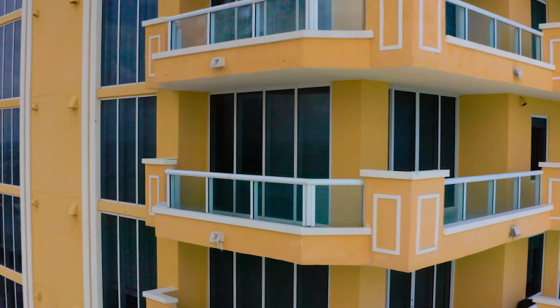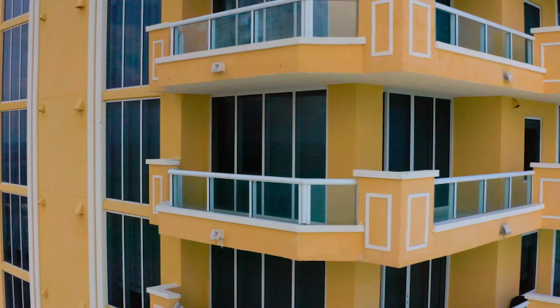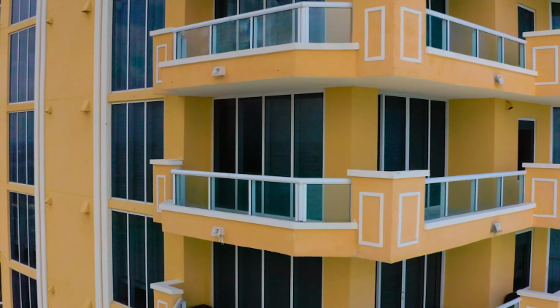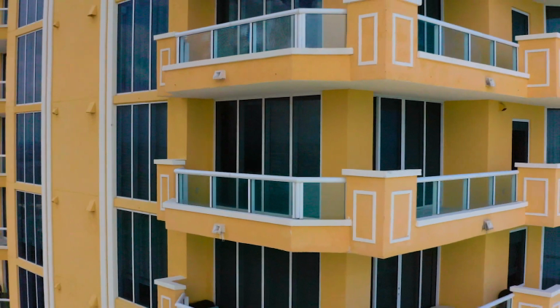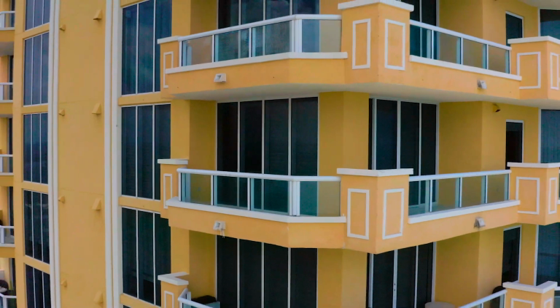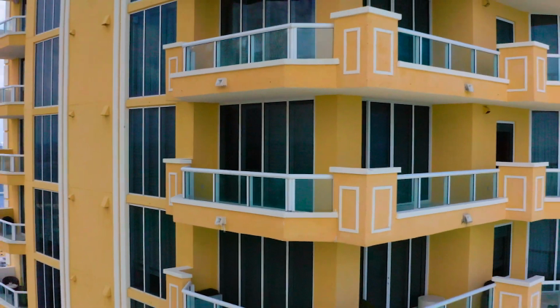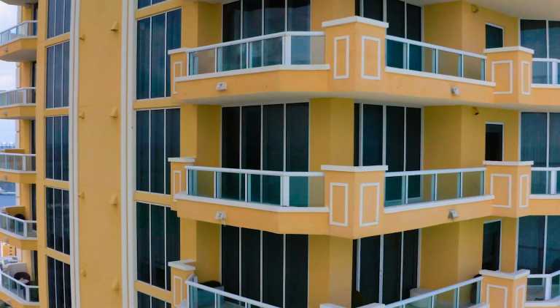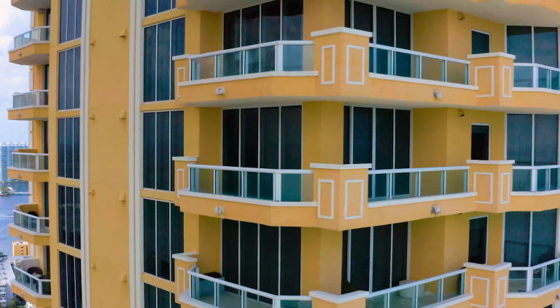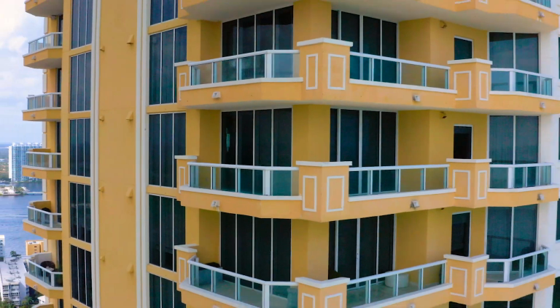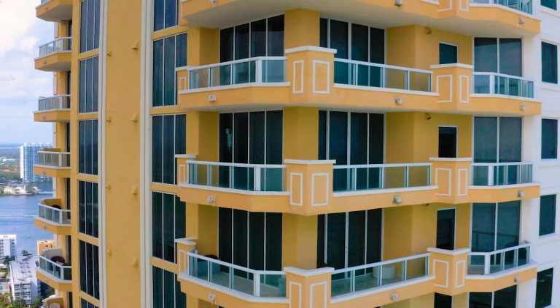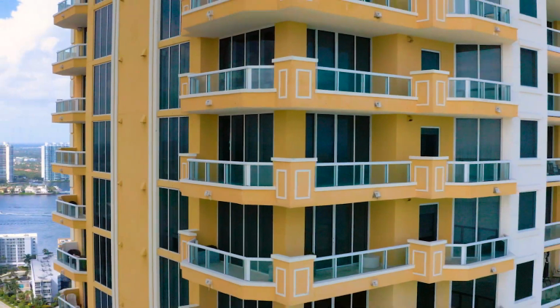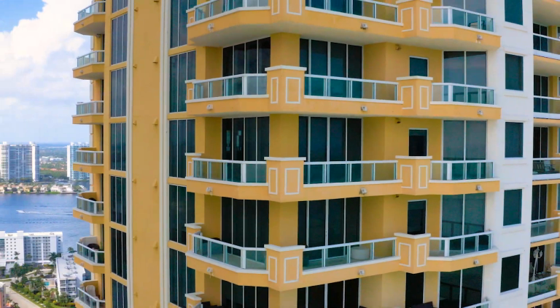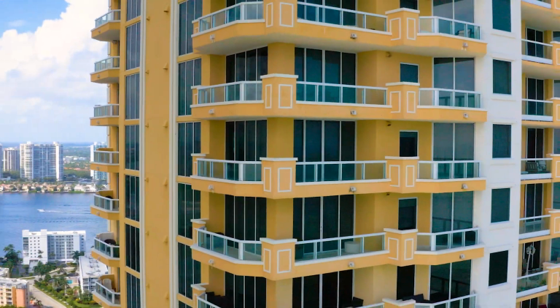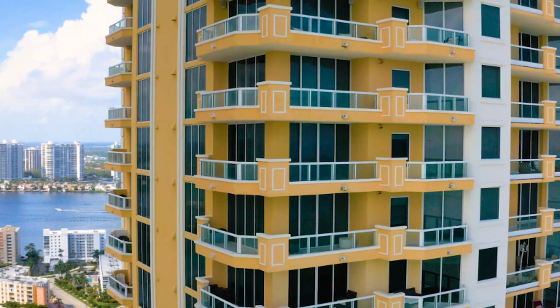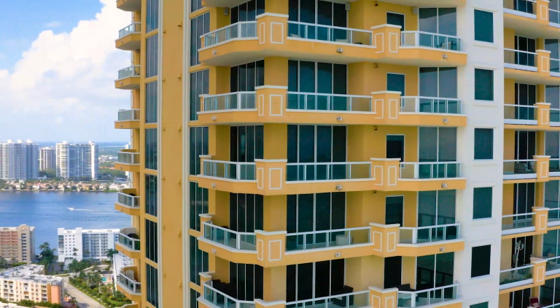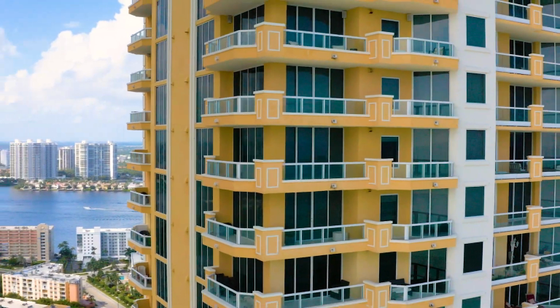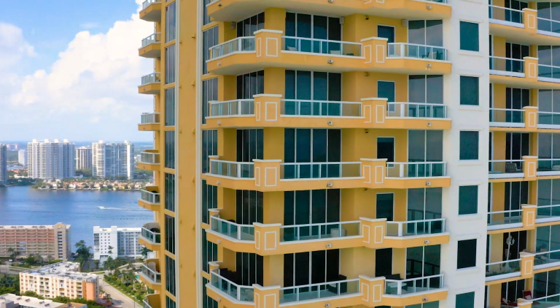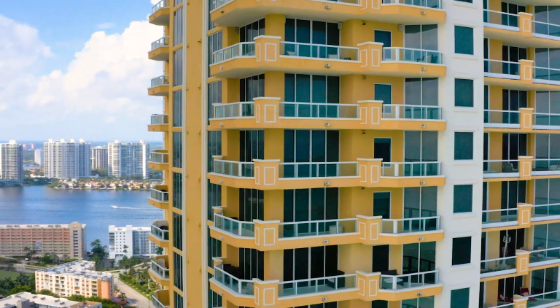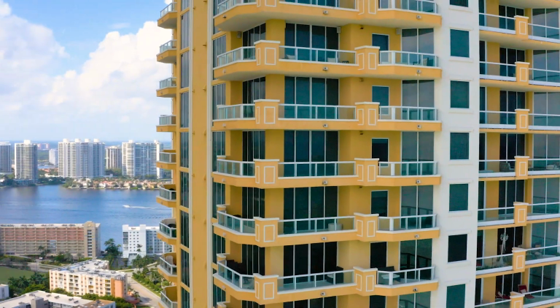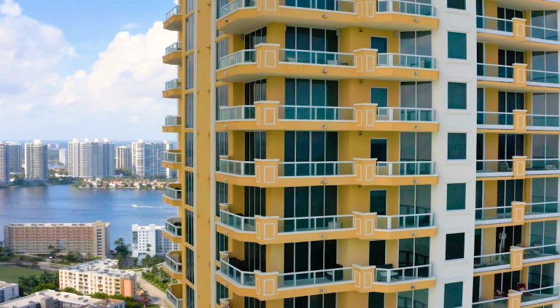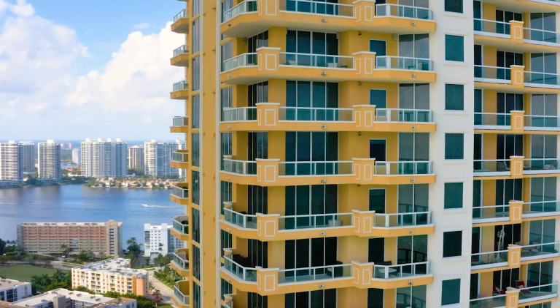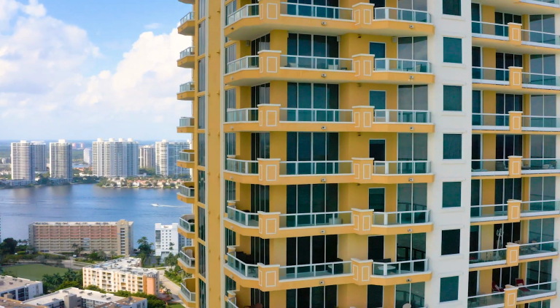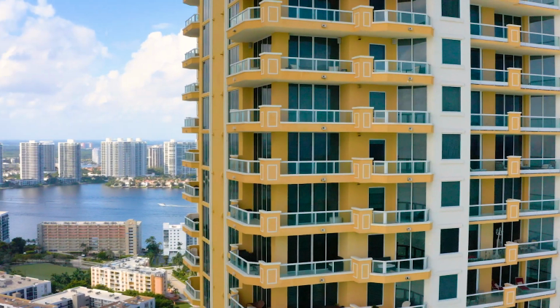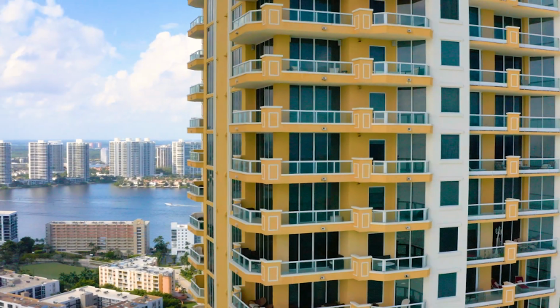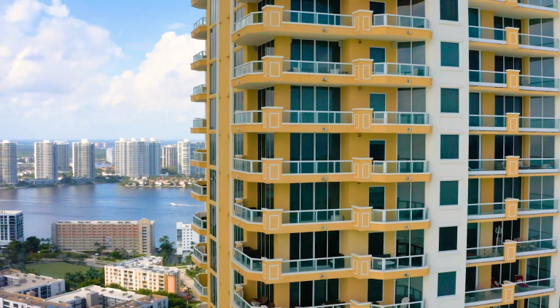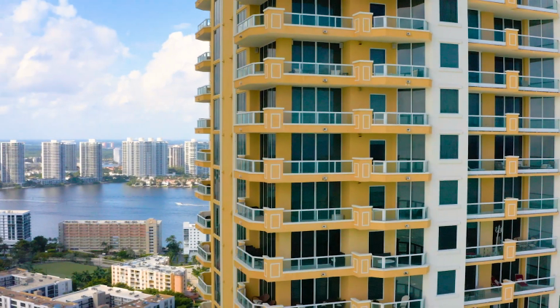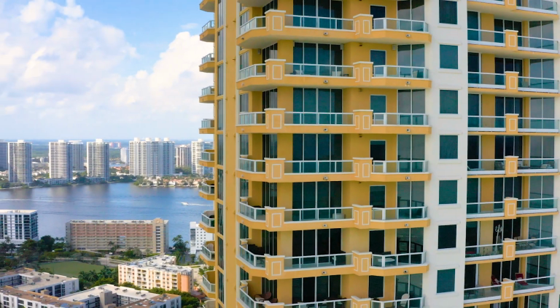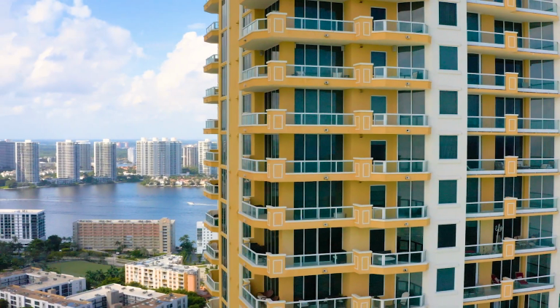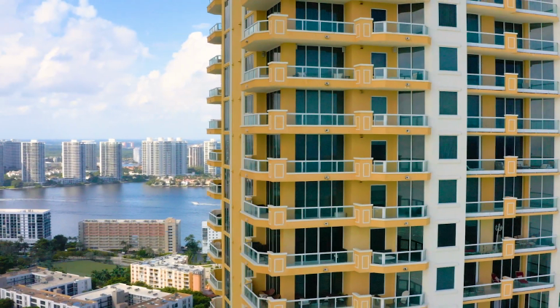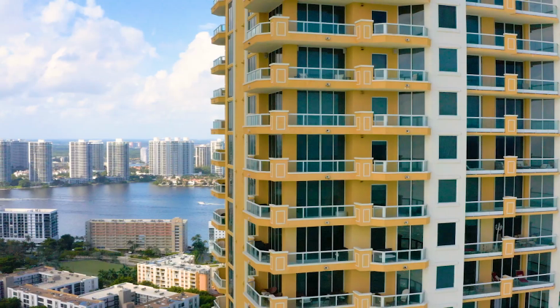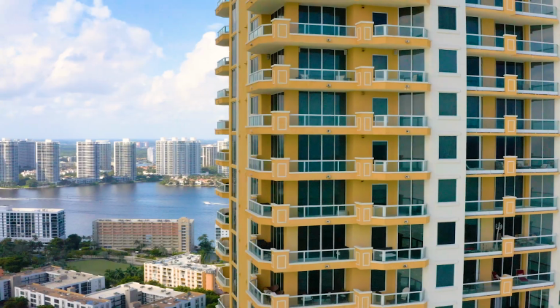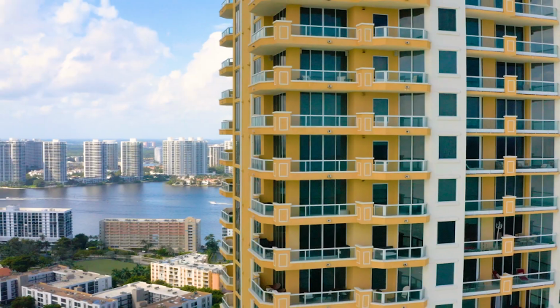Magnificent, one-of-a-kind, and the largest corner unit in Acqualina Resort.